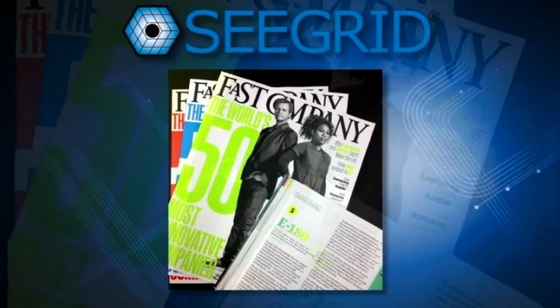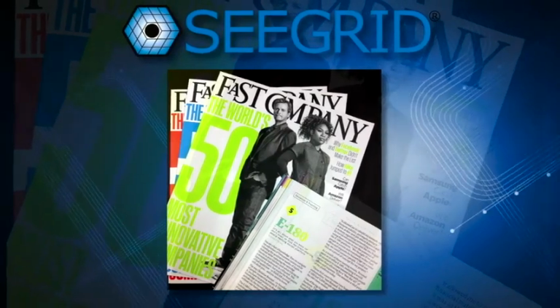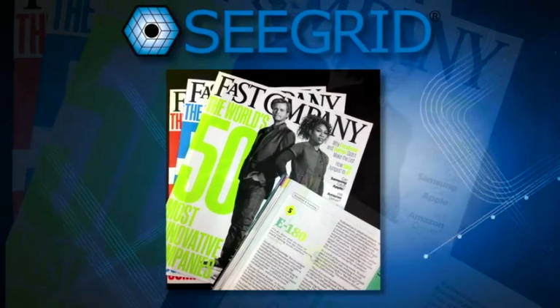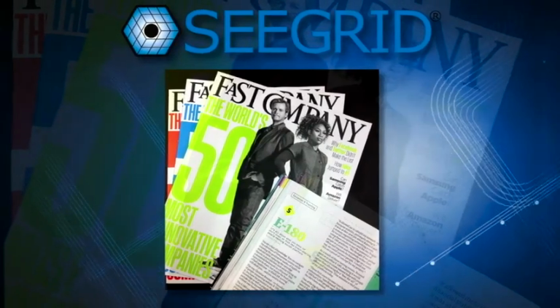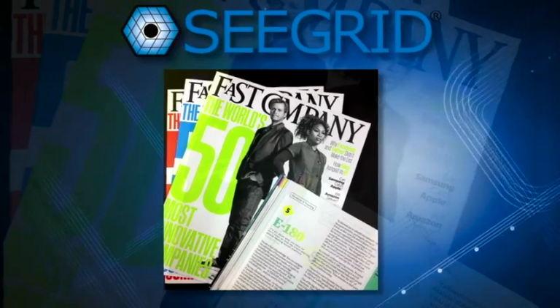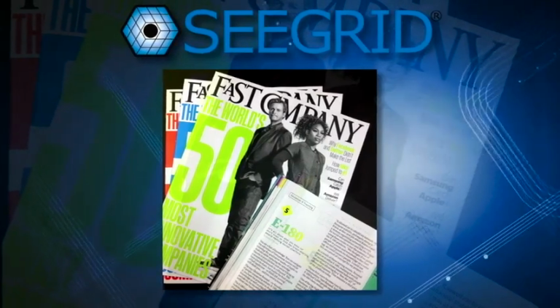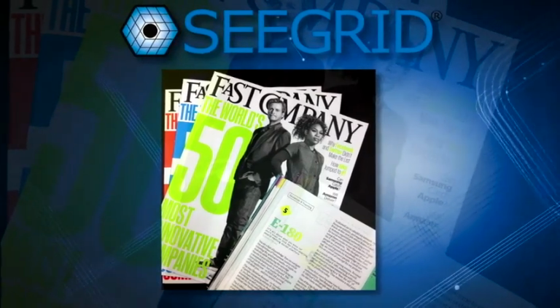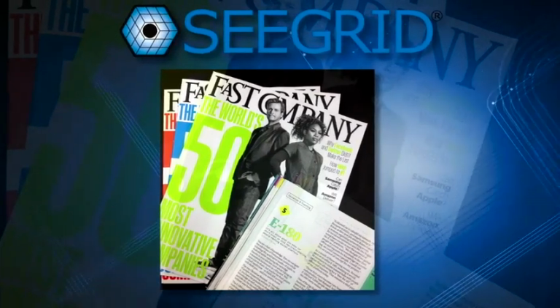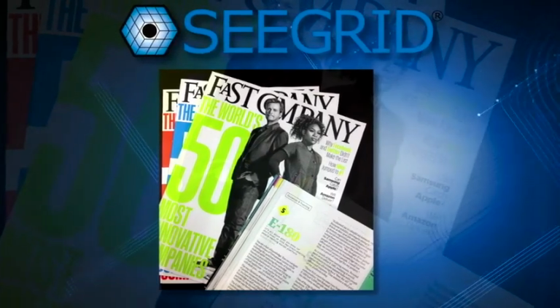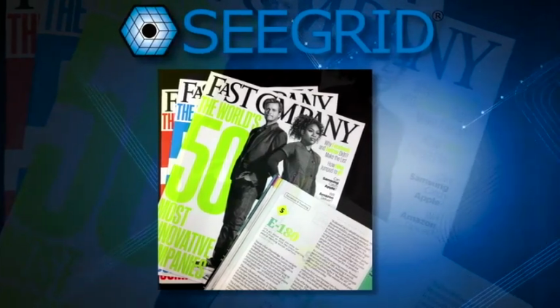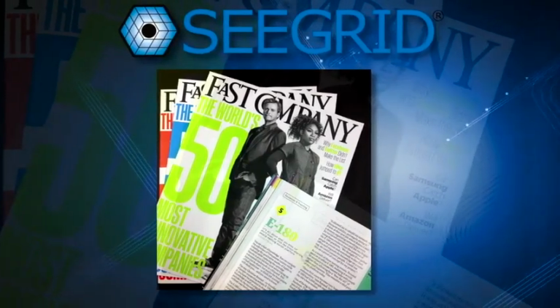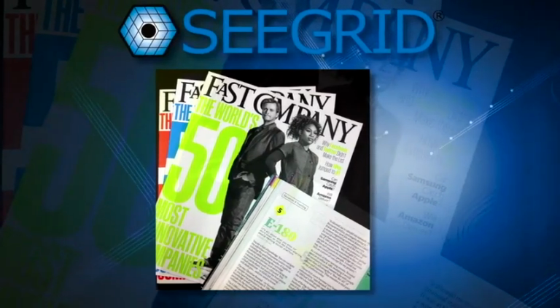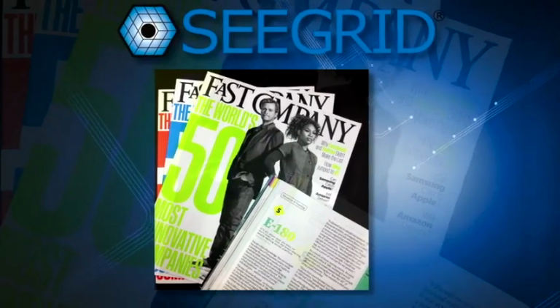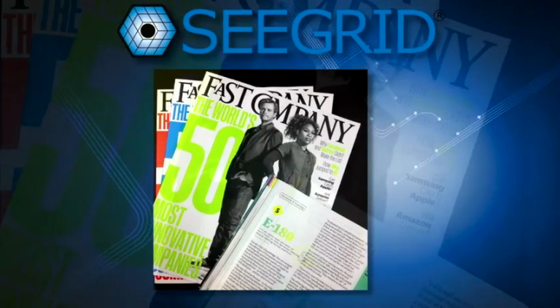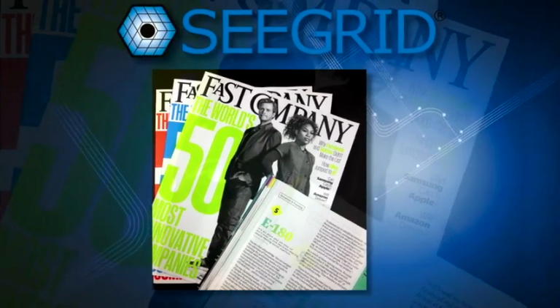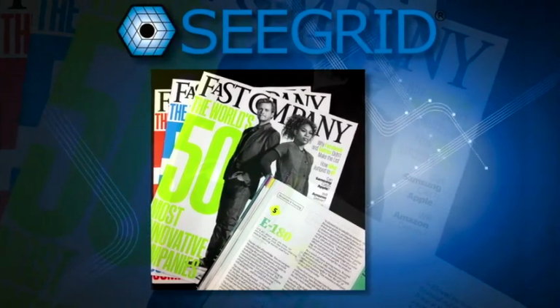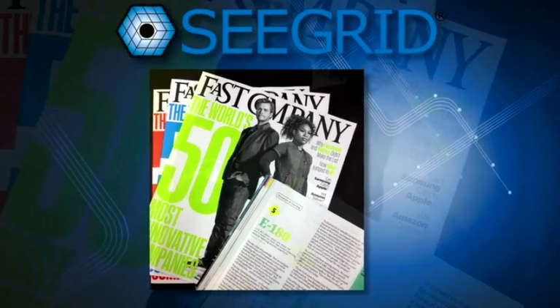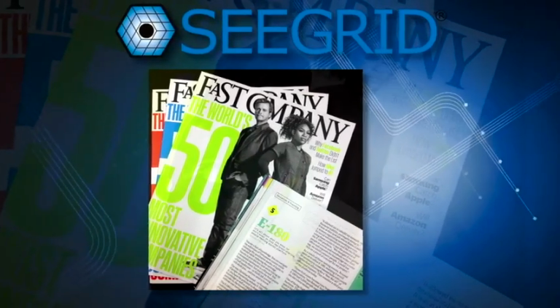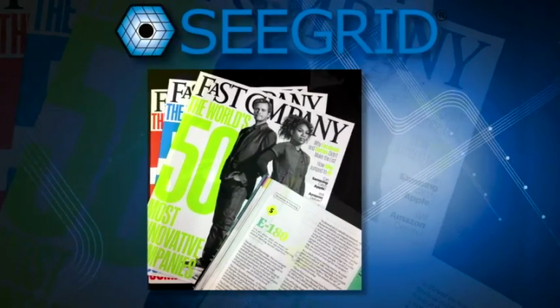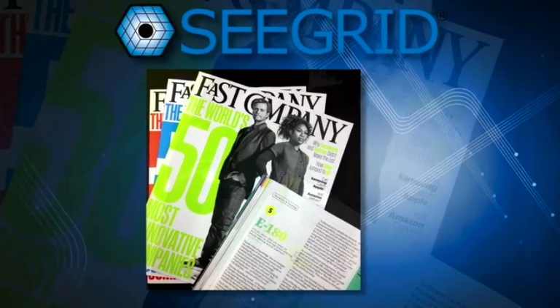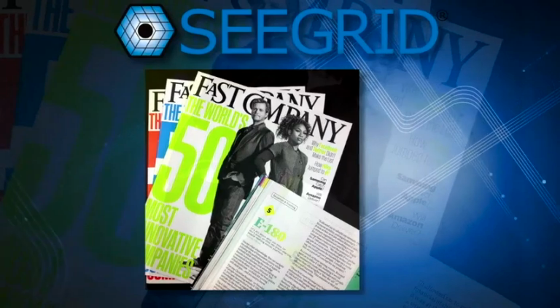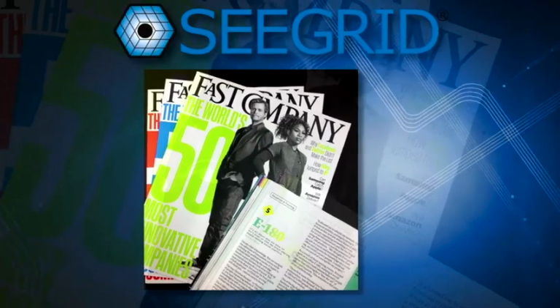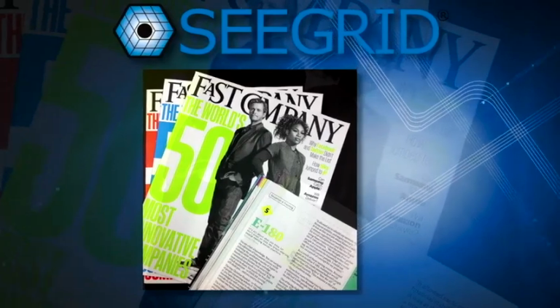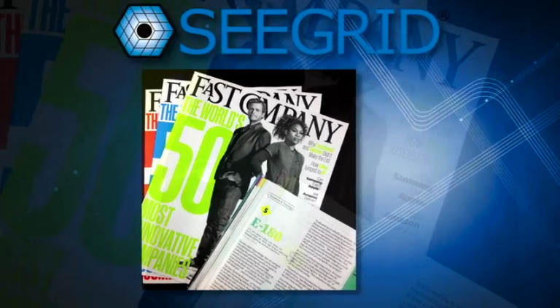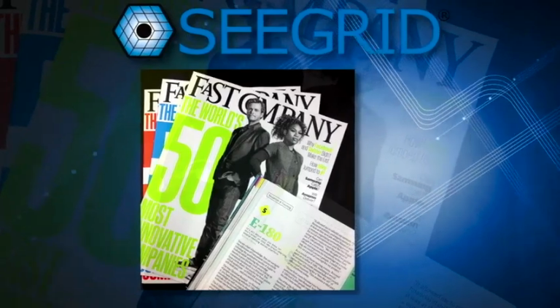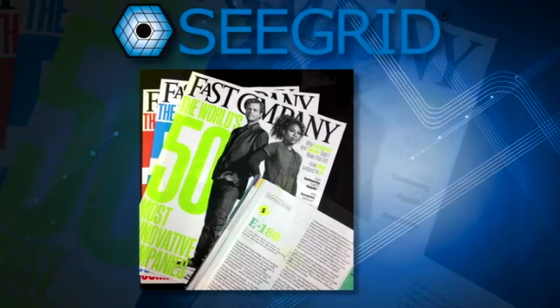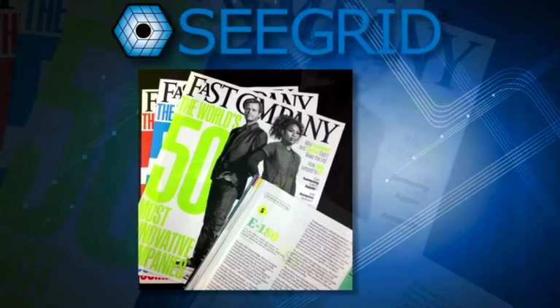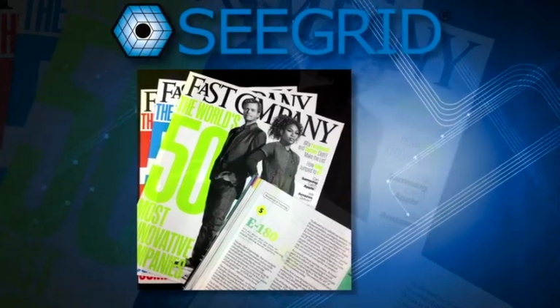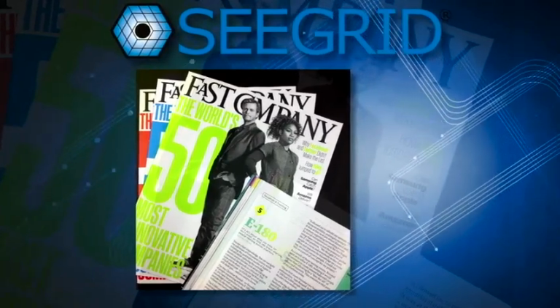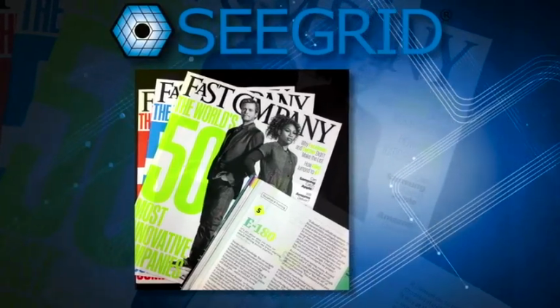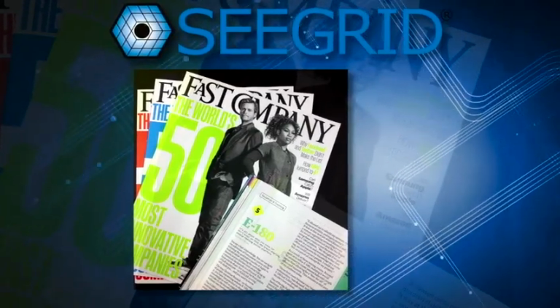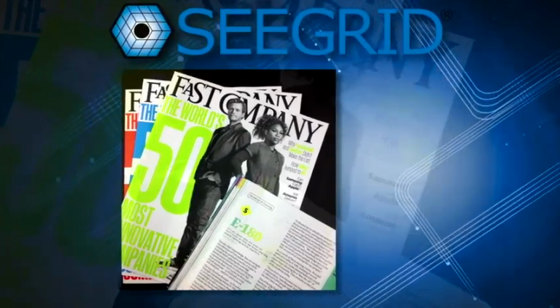Fast Company Magazine named Seagrid one of the world's 50 most innovative companies in 2013, and one of the world's top 10 most innovative robotics companies.